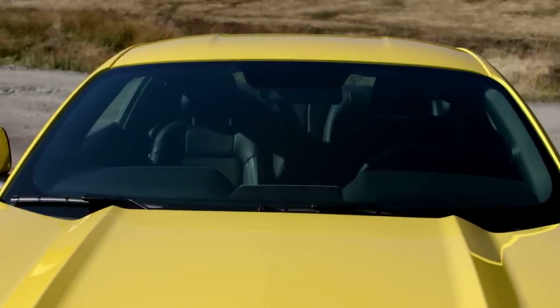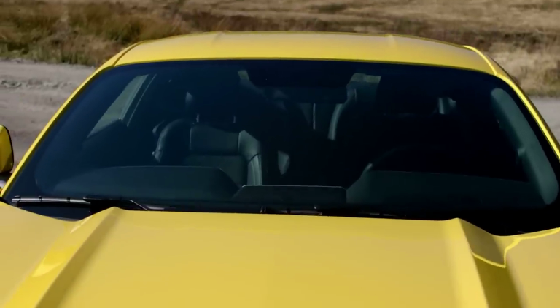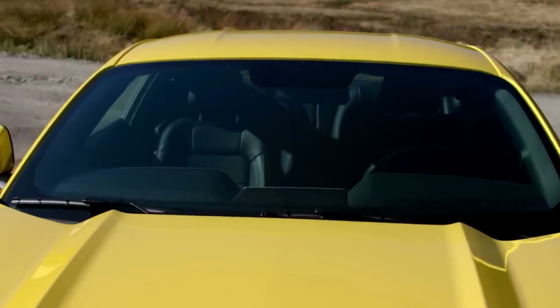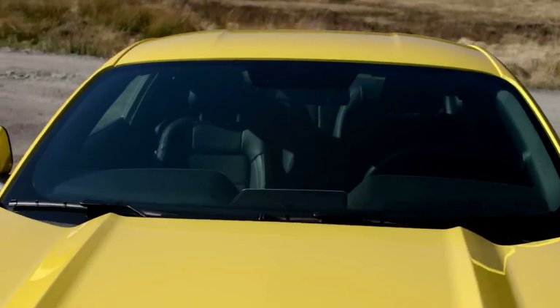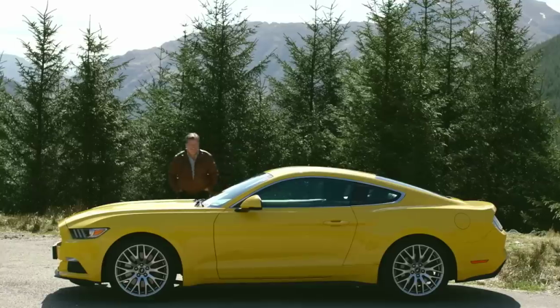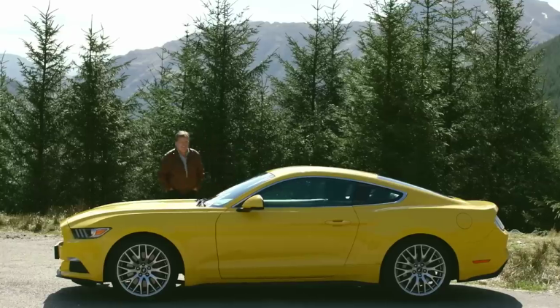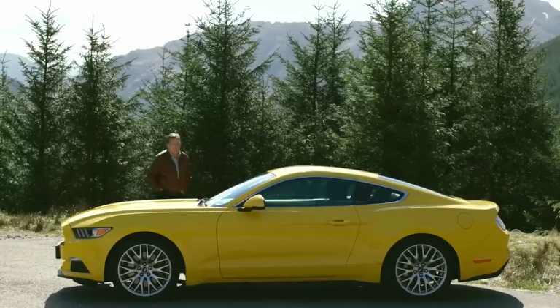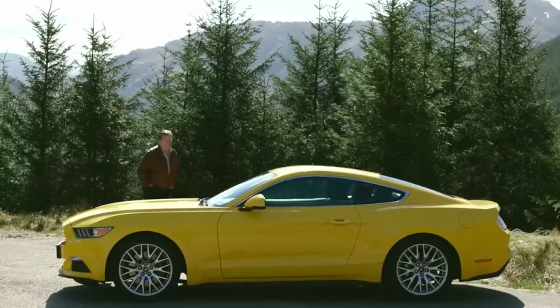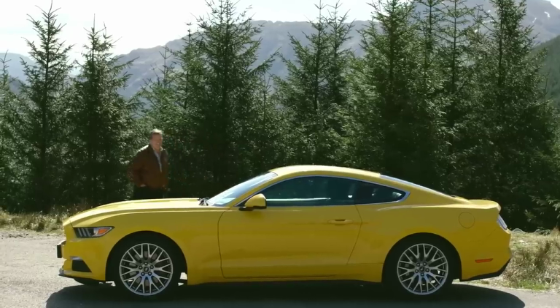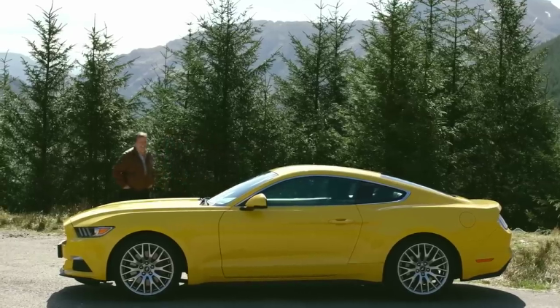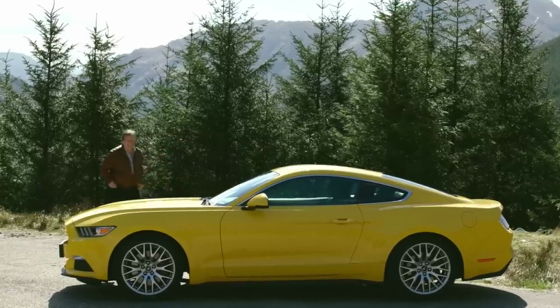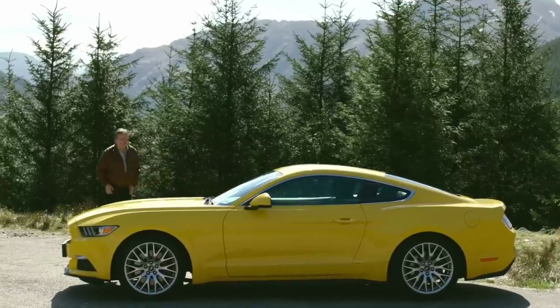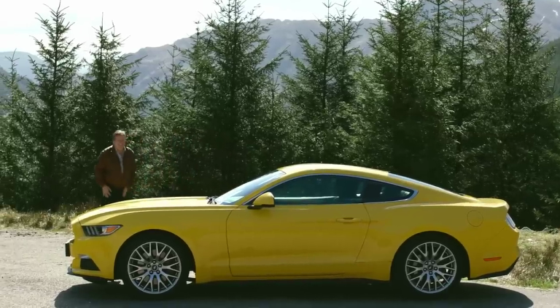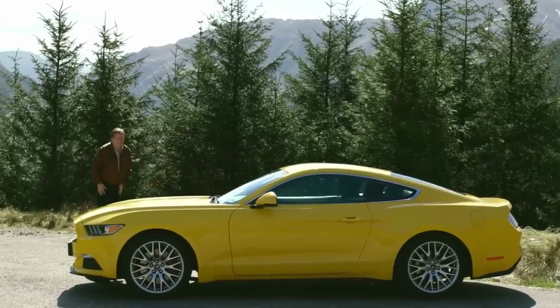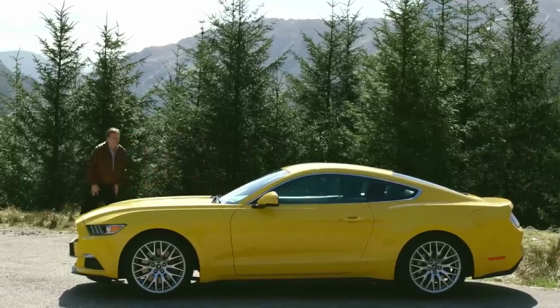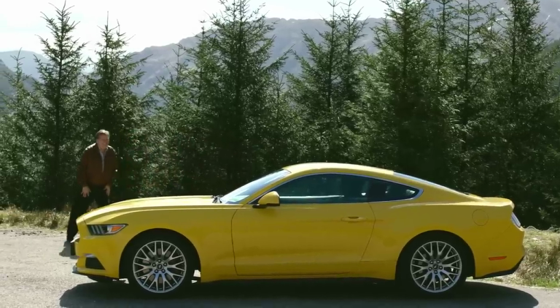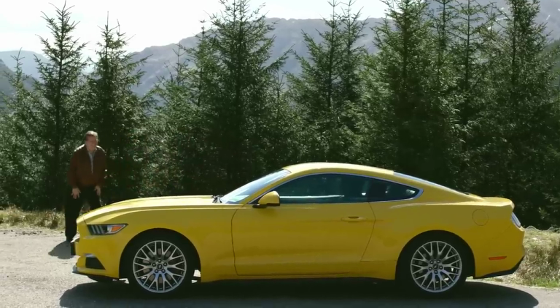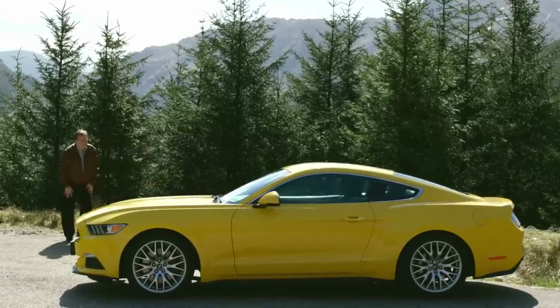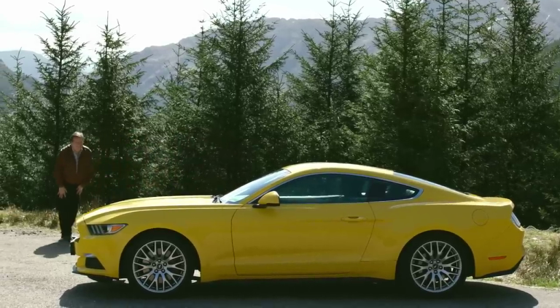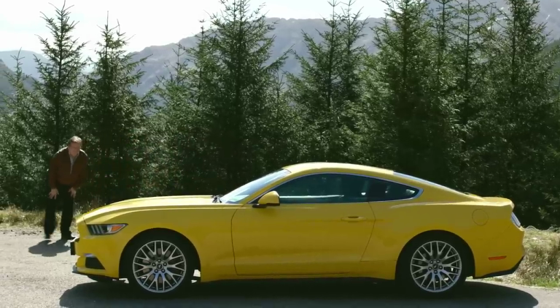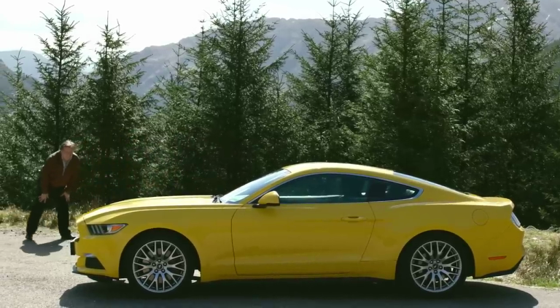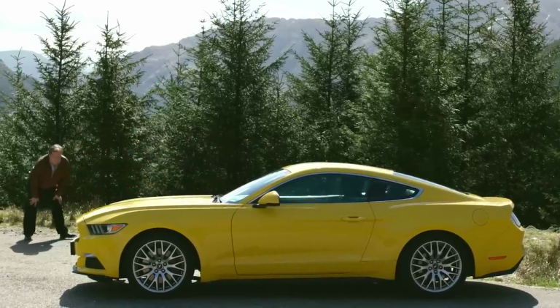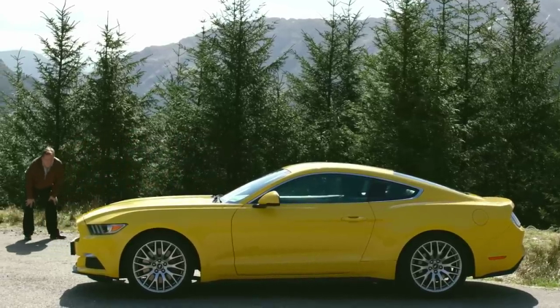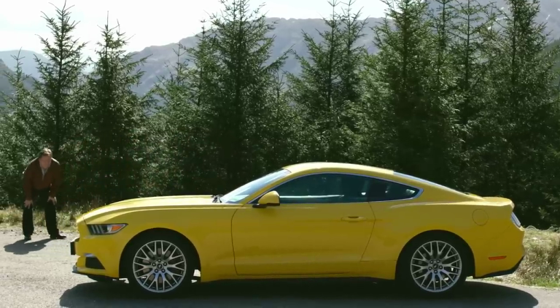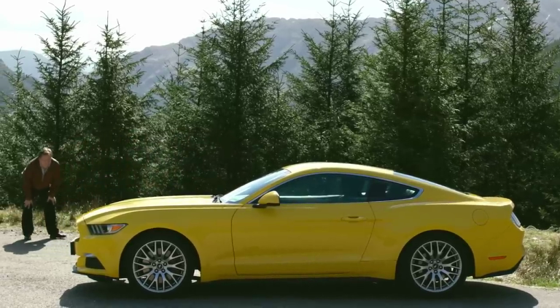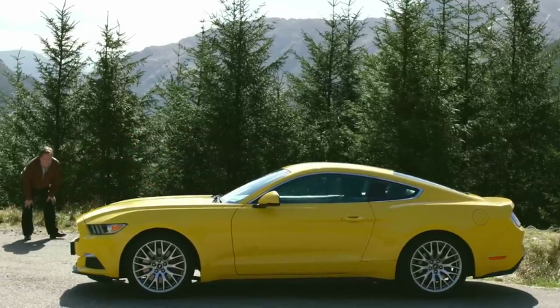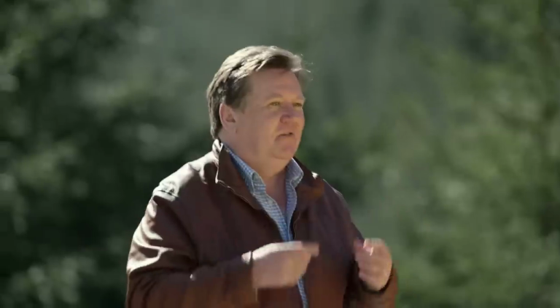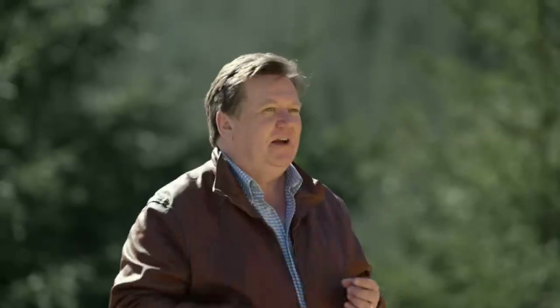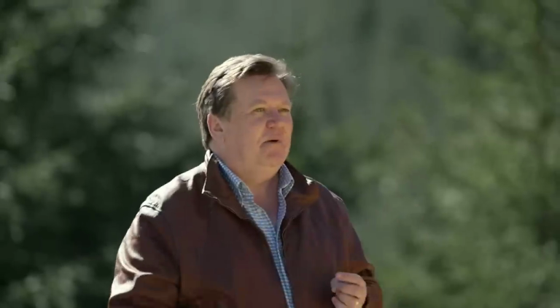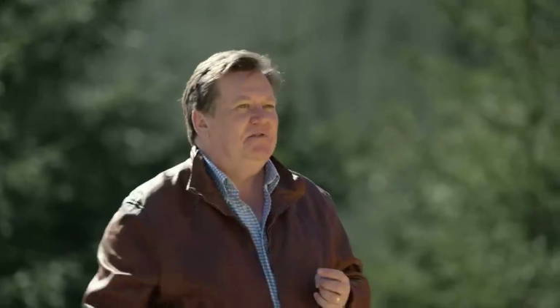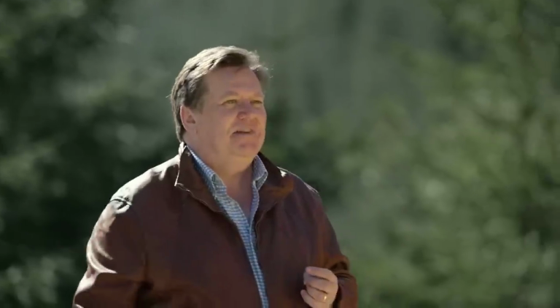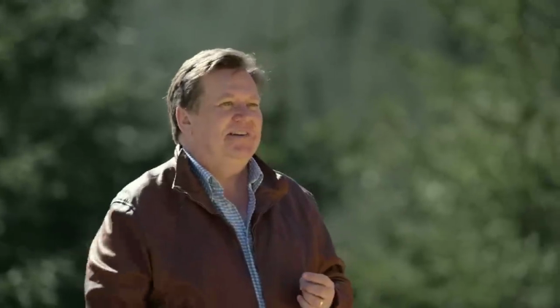It's really something special for me to see this car in Scotland and in this environment, and you really can't wait to drive it.